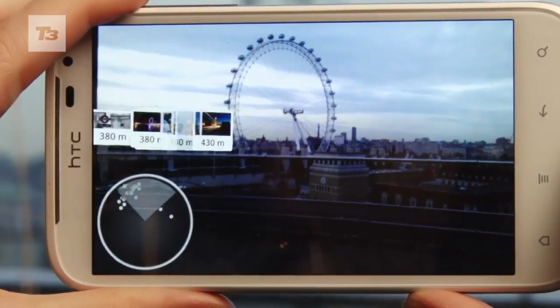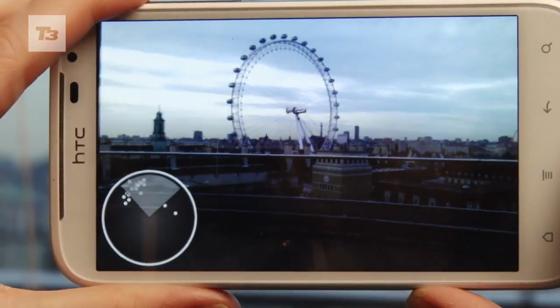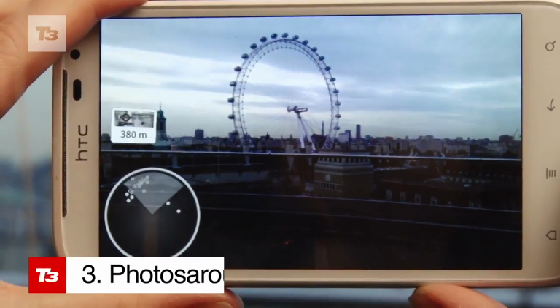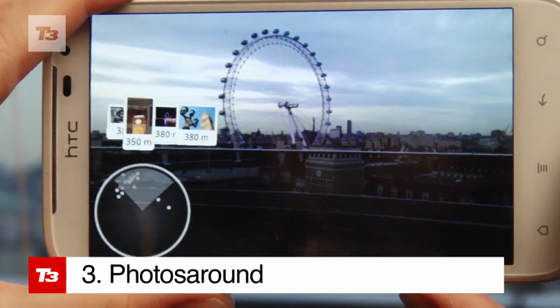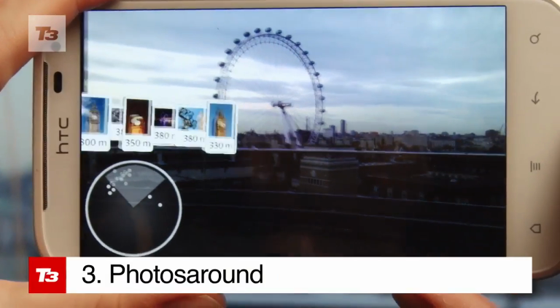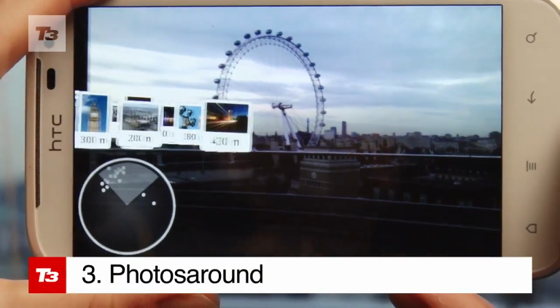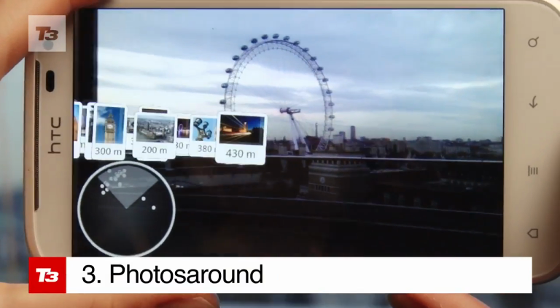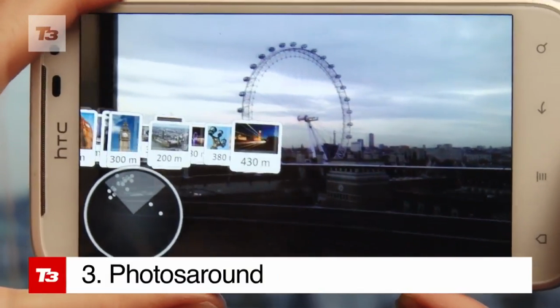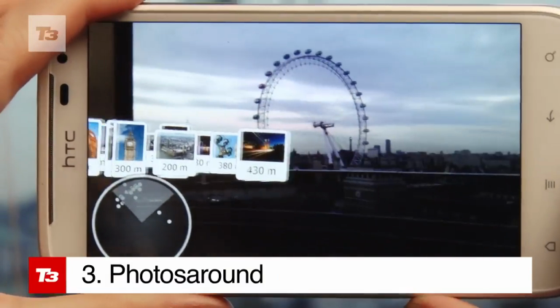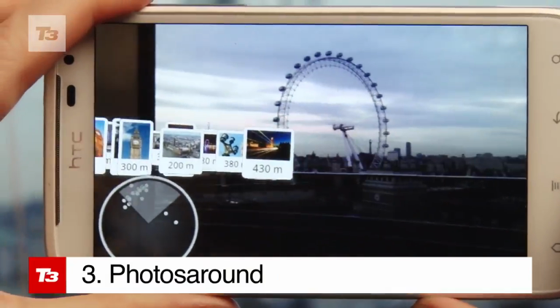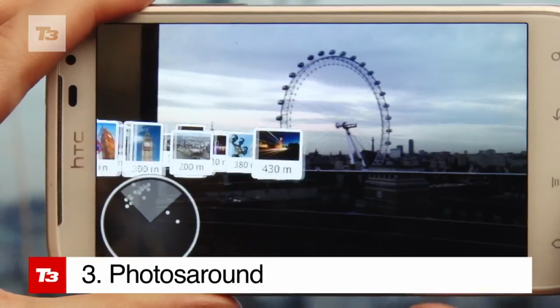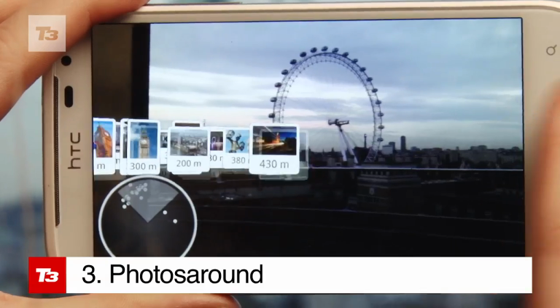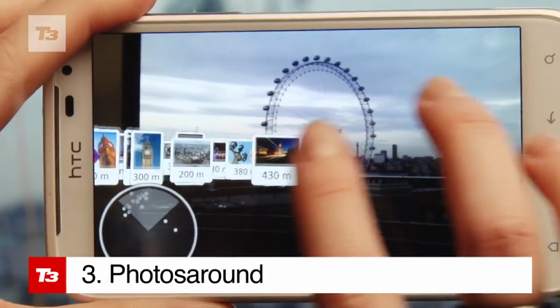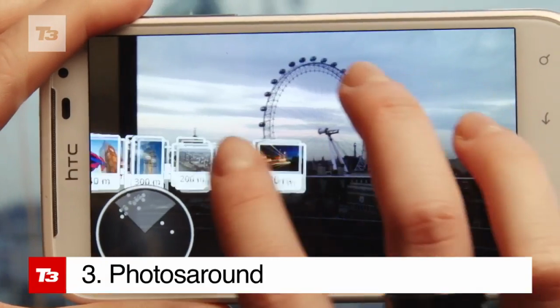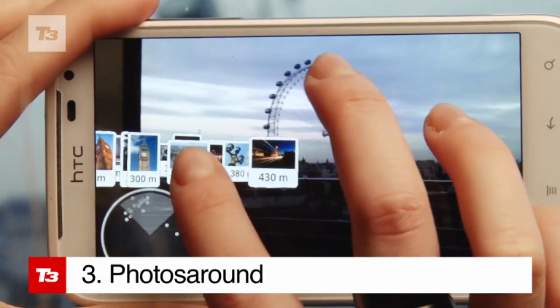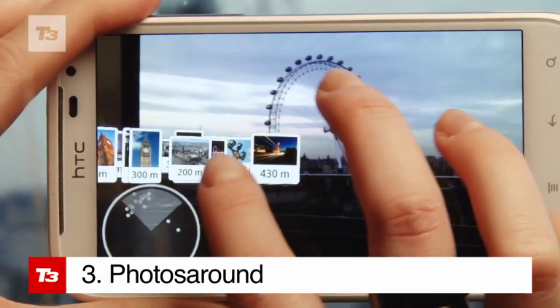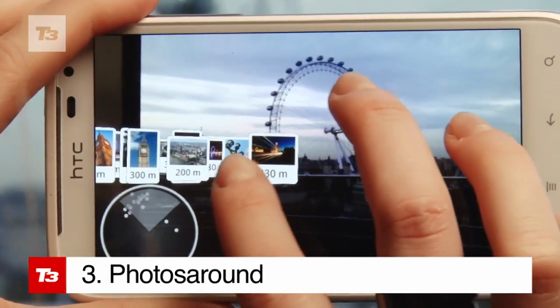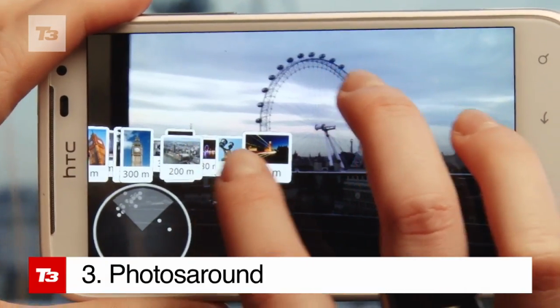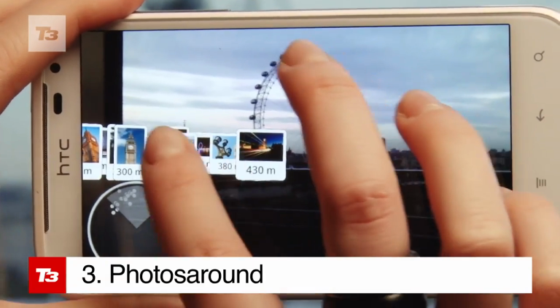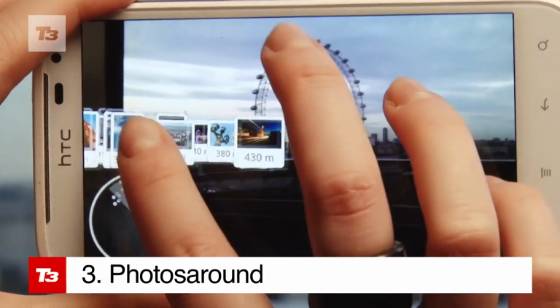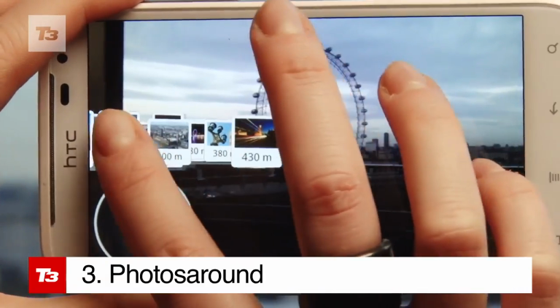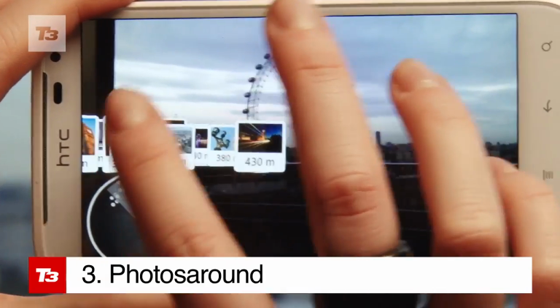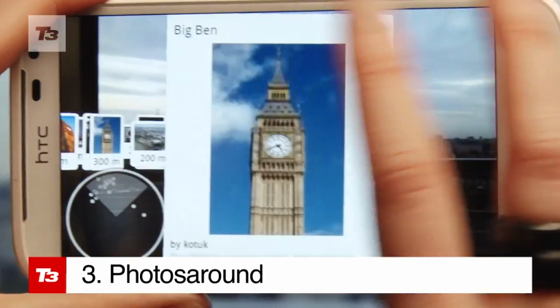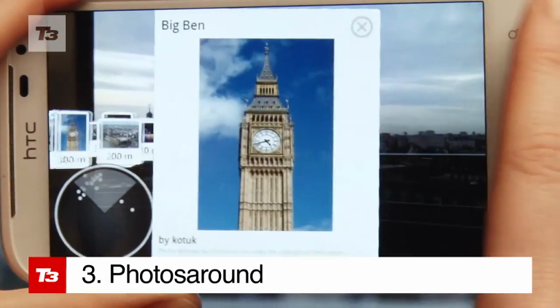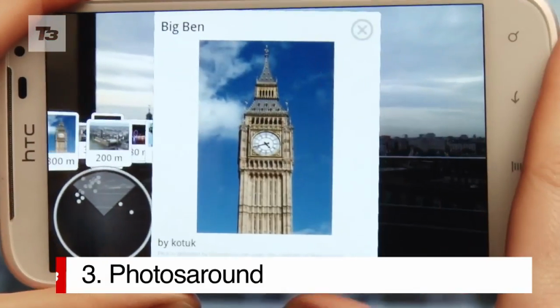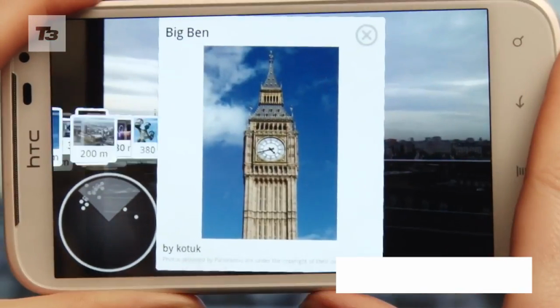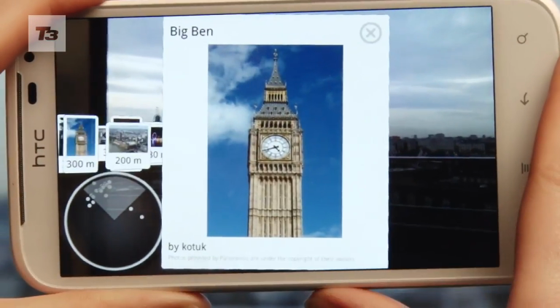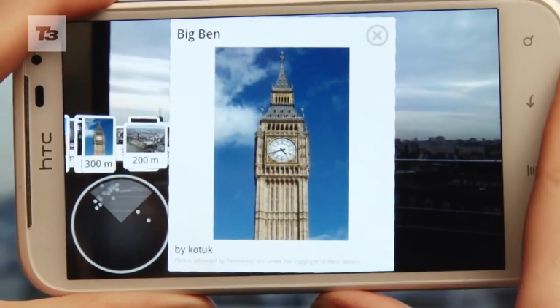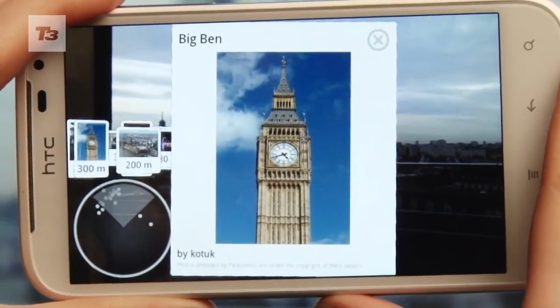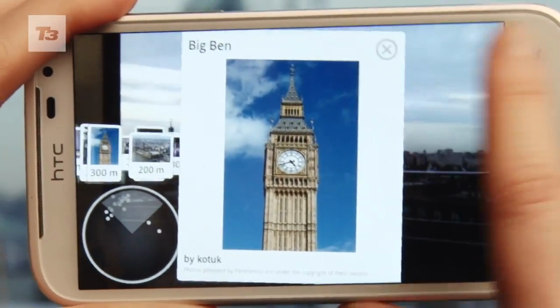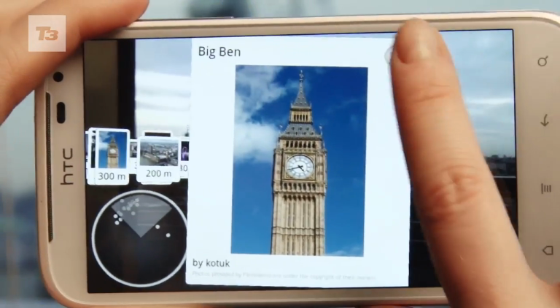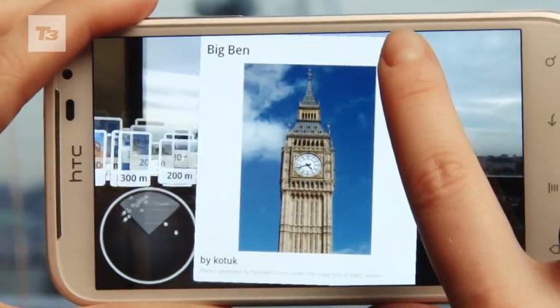Photos Around is a clever app that will recognise where you're shooting and display snaps other budding photographers have taken.